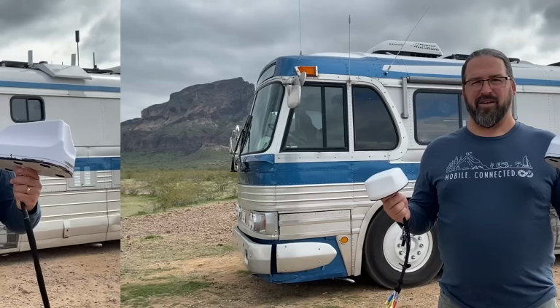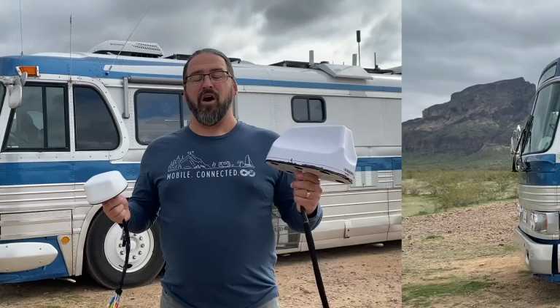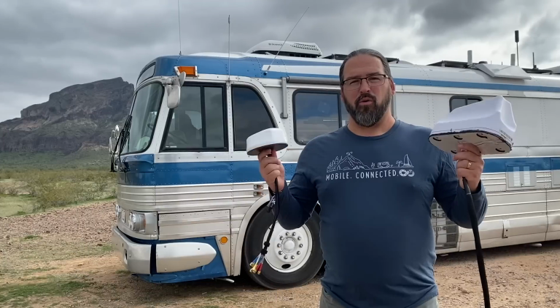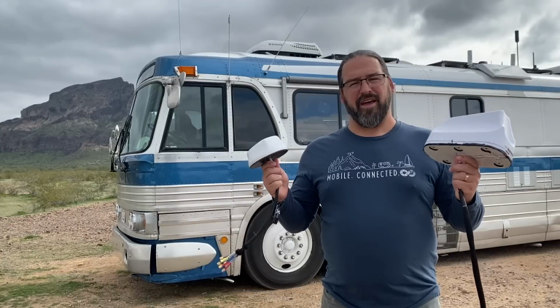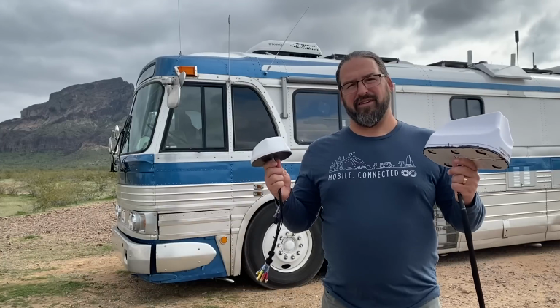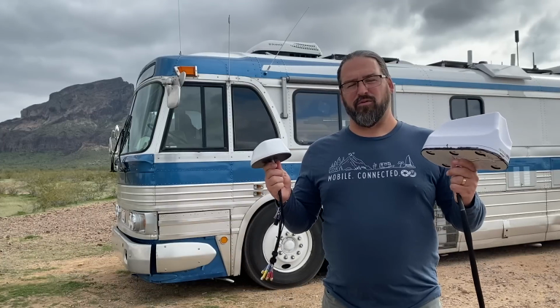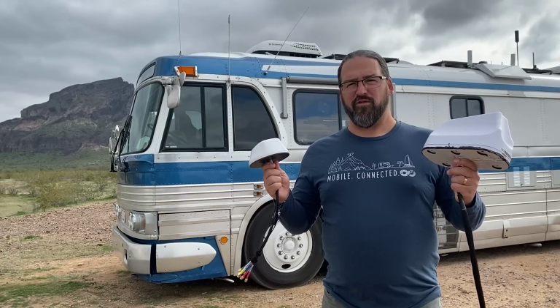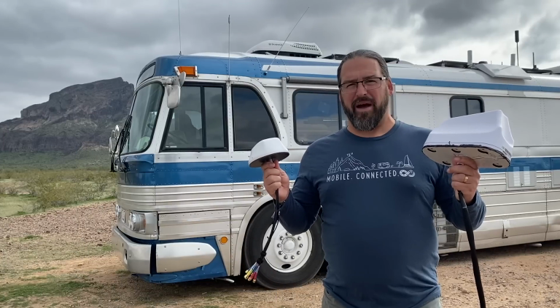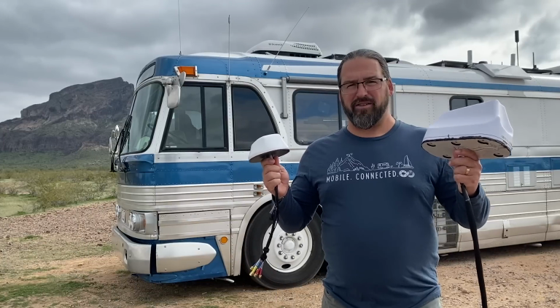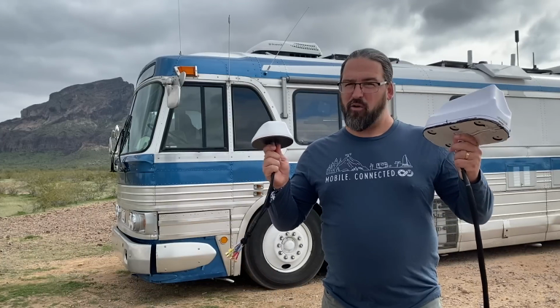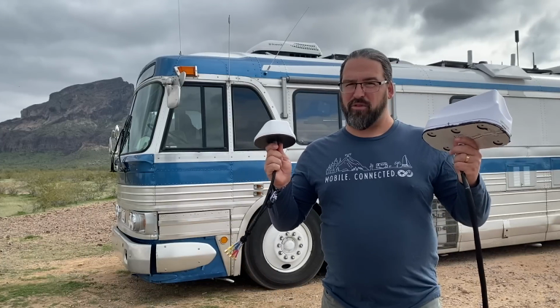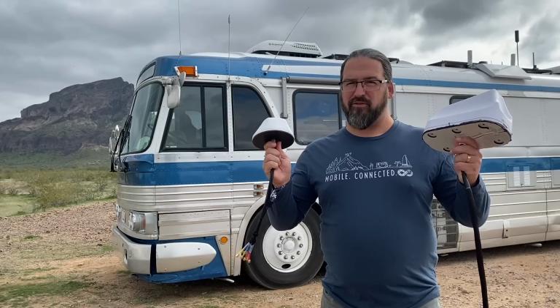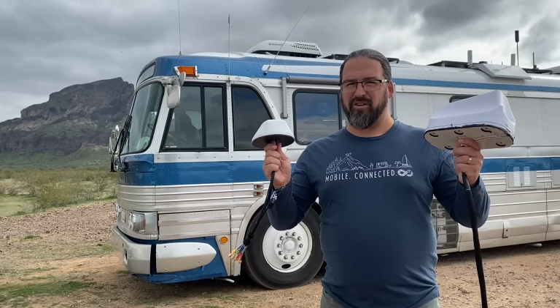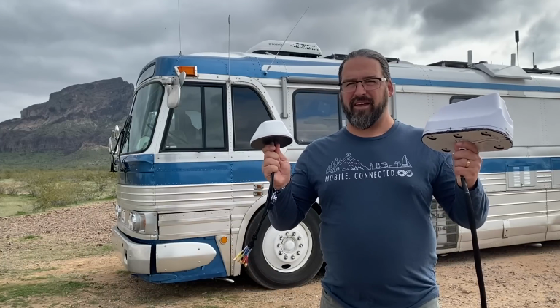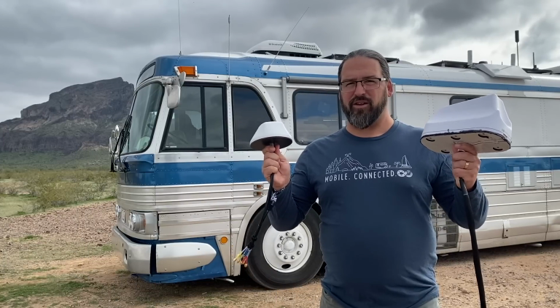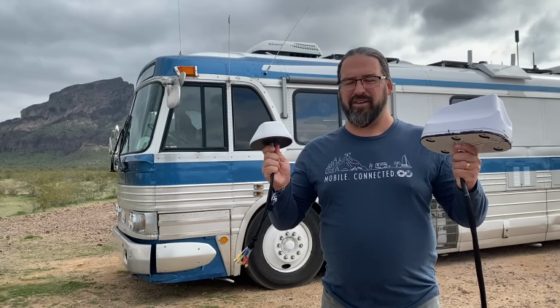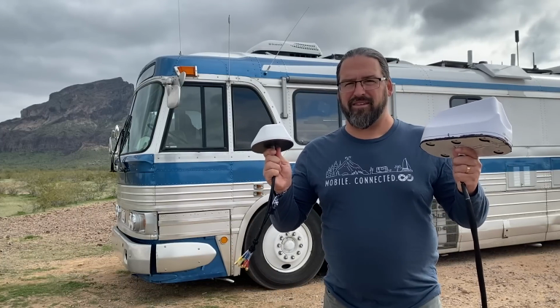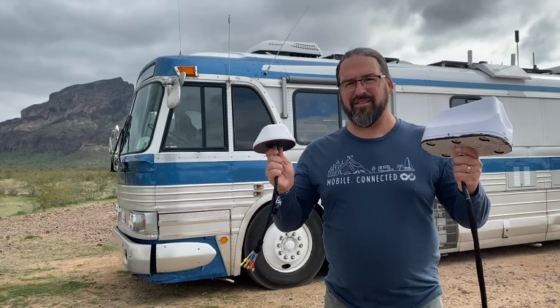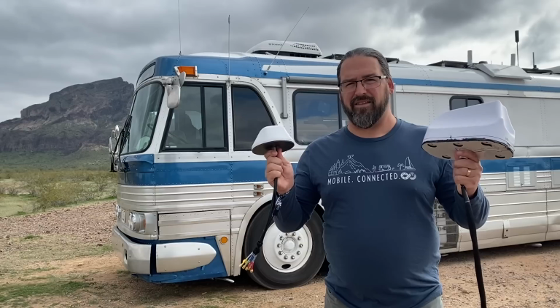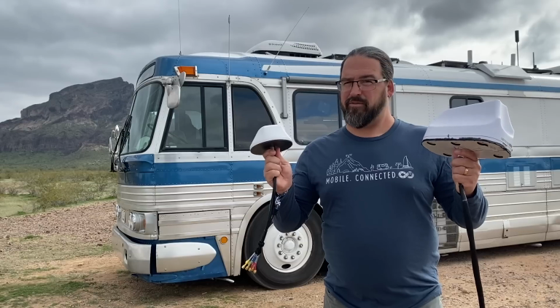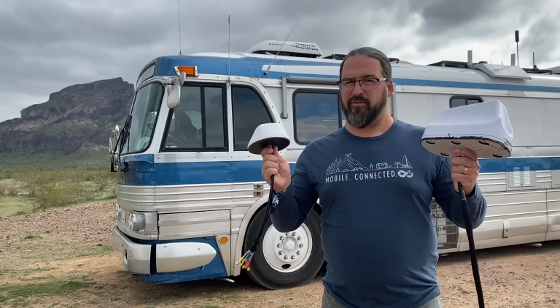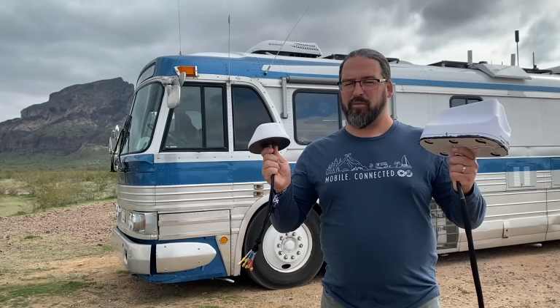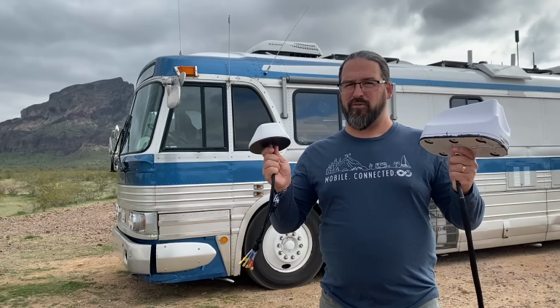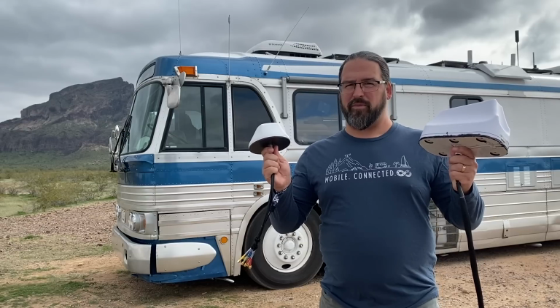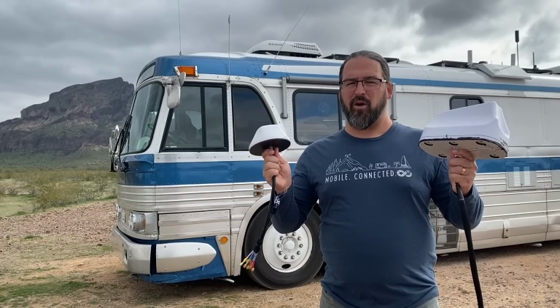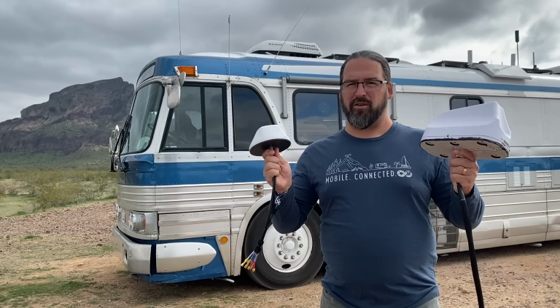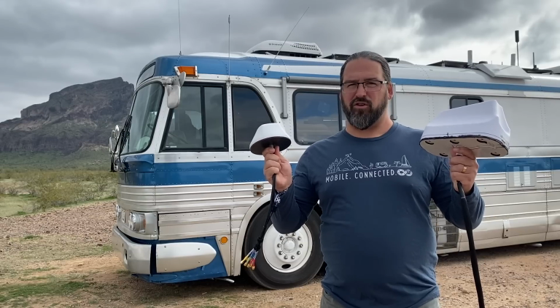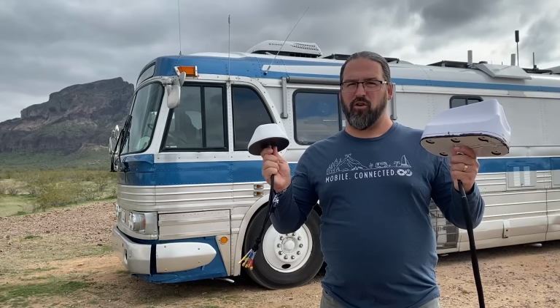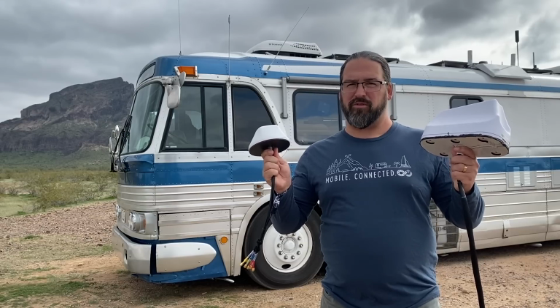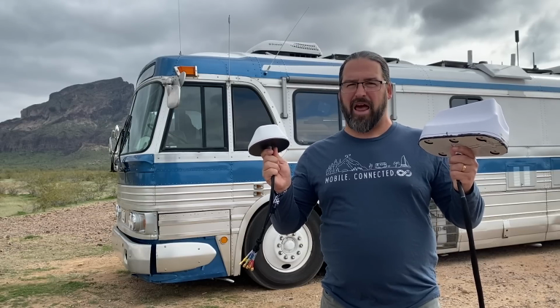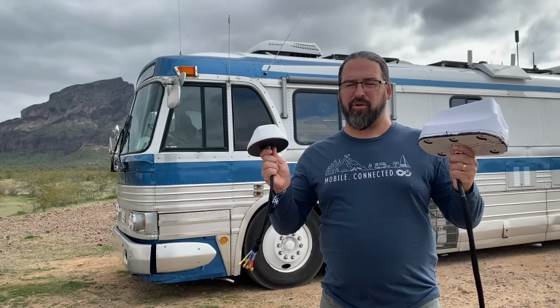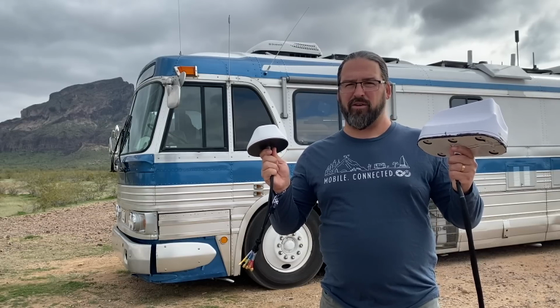We're testing roof-mounted domes with four cellular antennas inside of them for 4x4 MIMO or two modems operating at once.